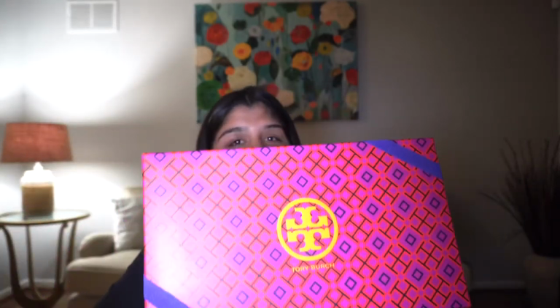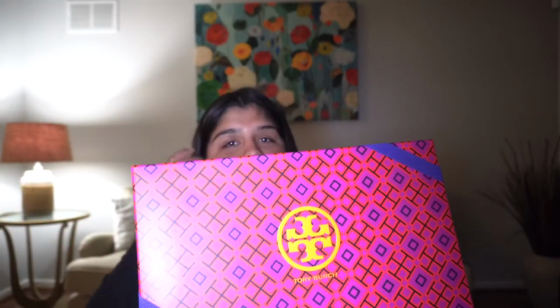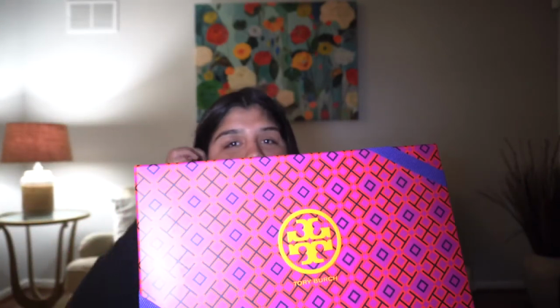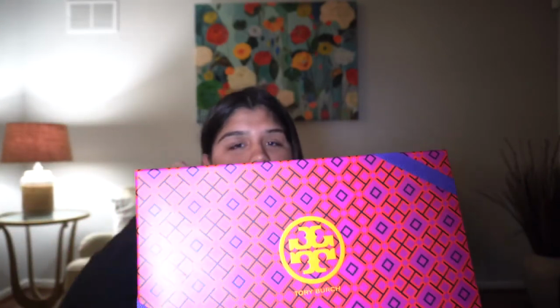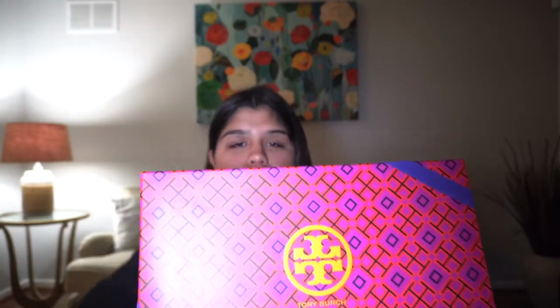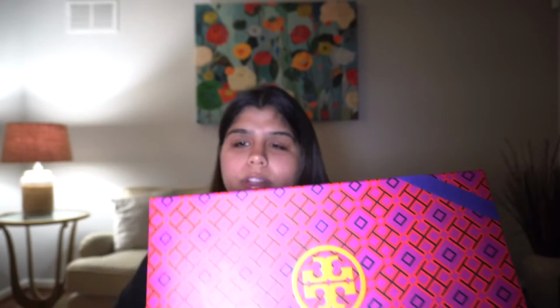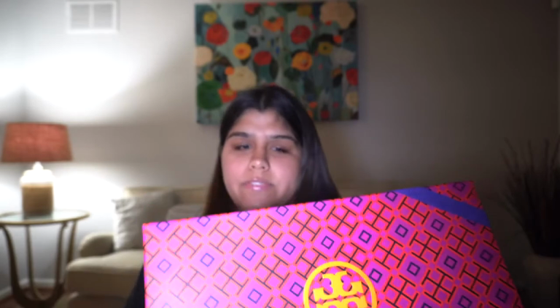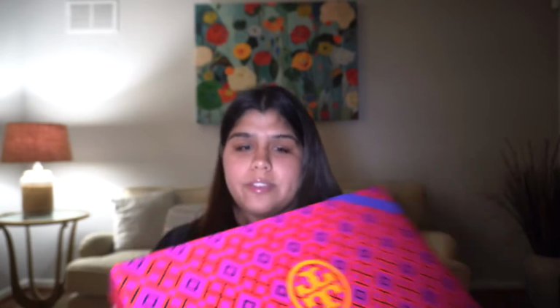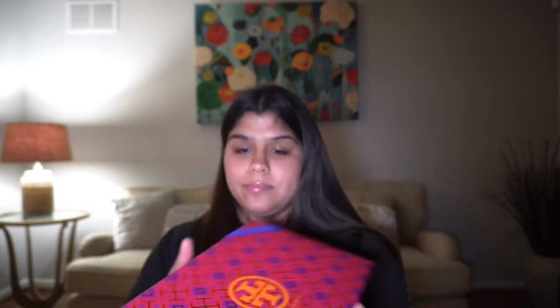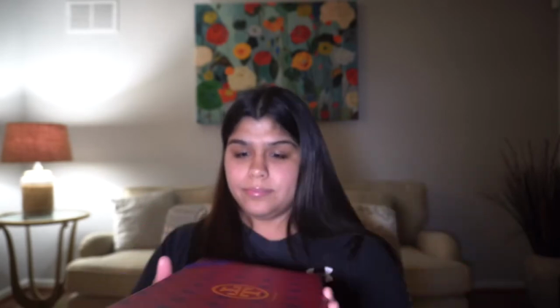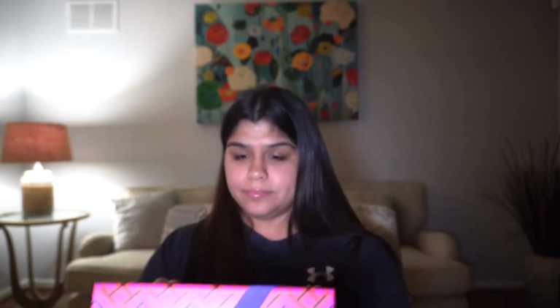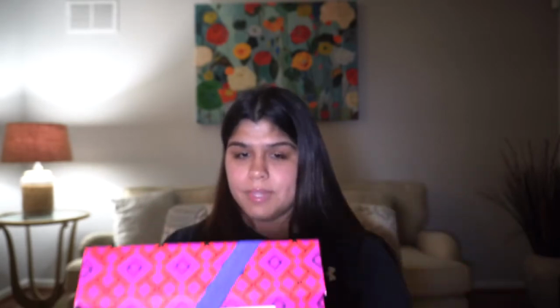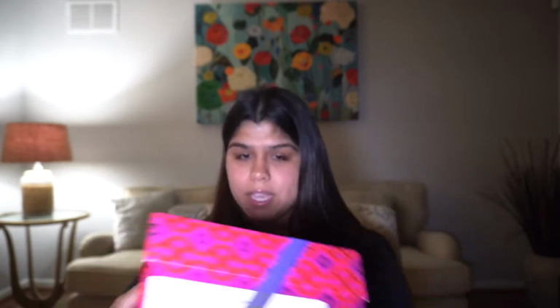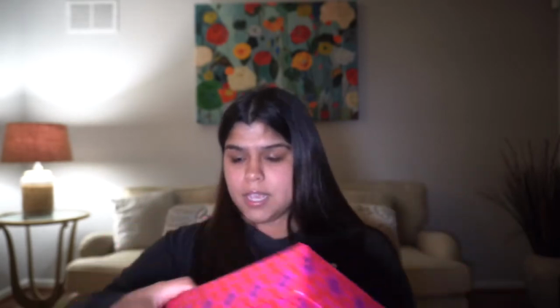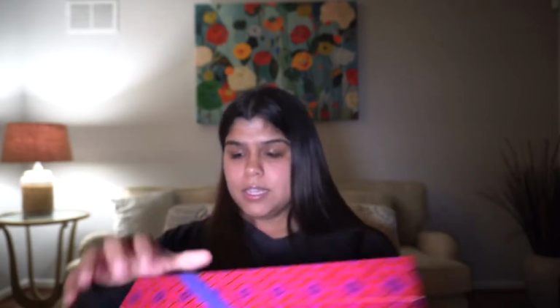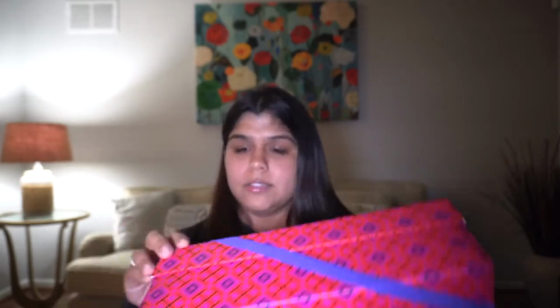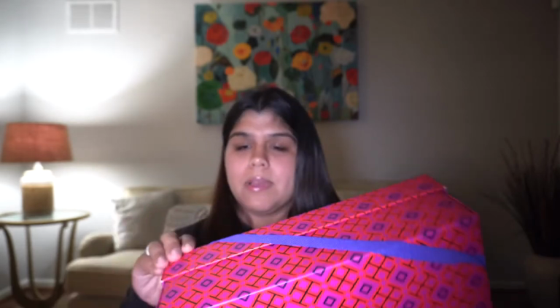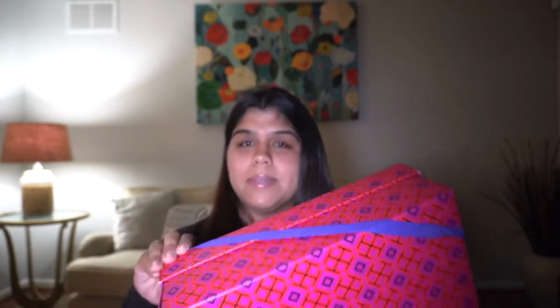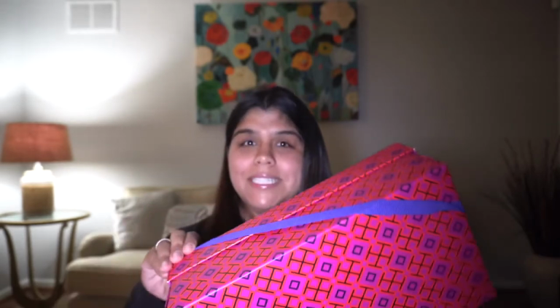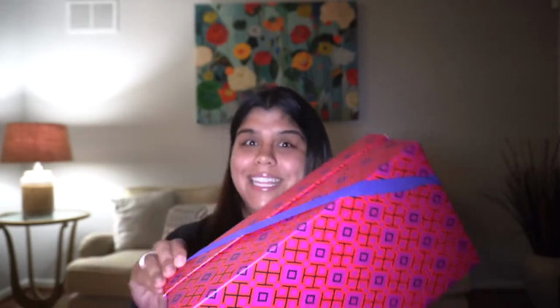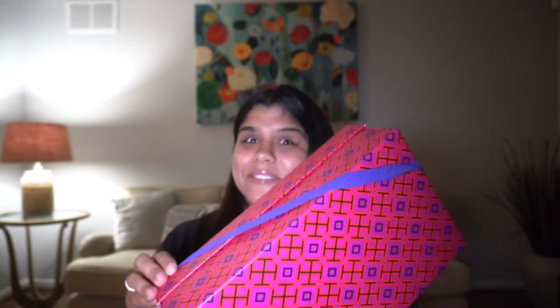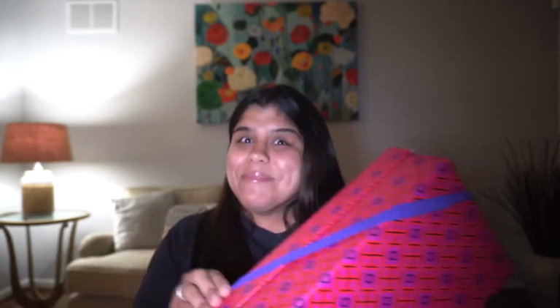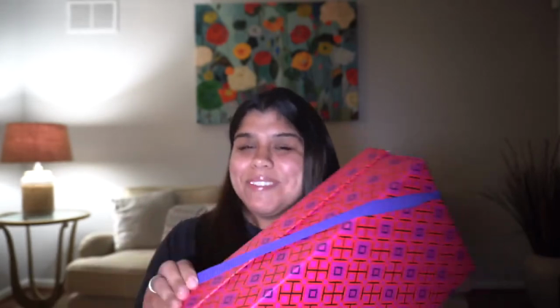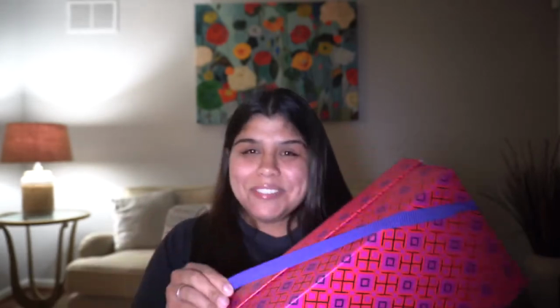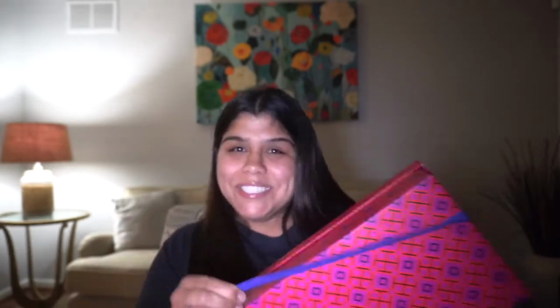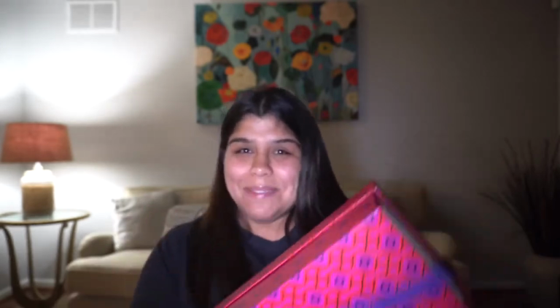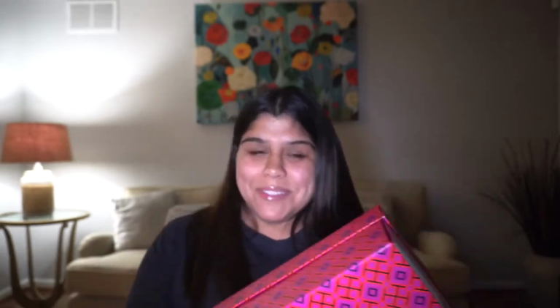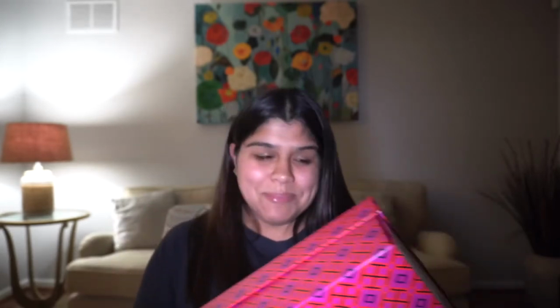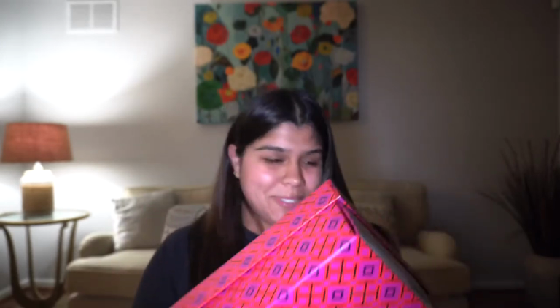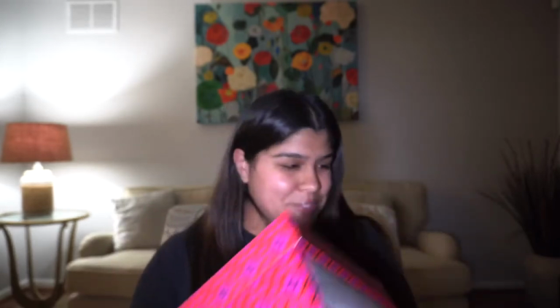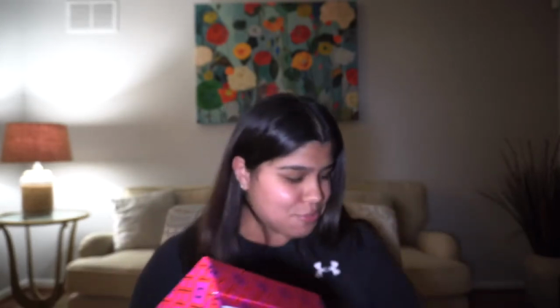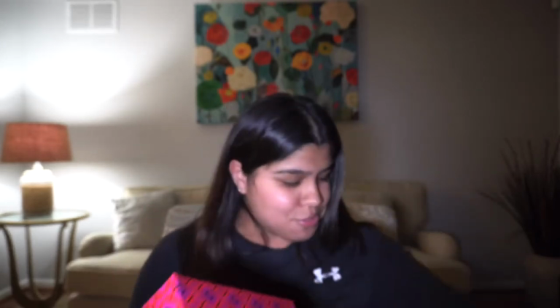It's beautiful, all of it. Now I'm gonna take the ribbon off — time for the moment of truth.